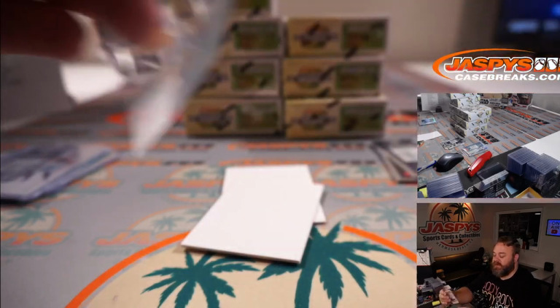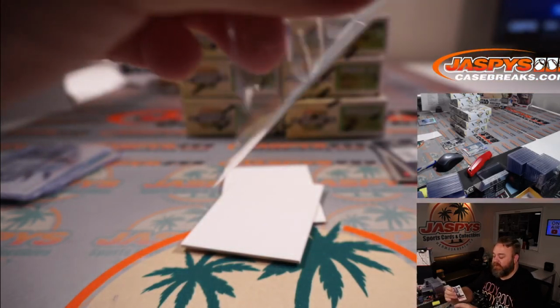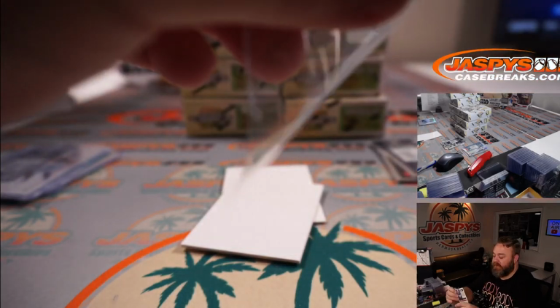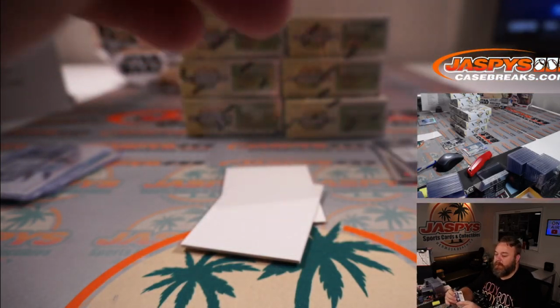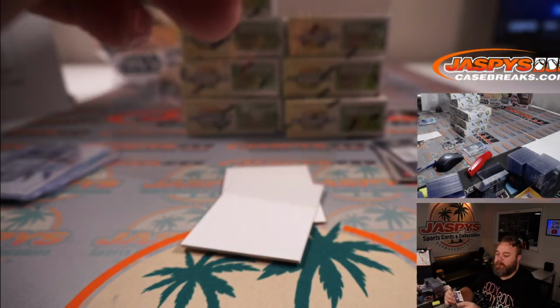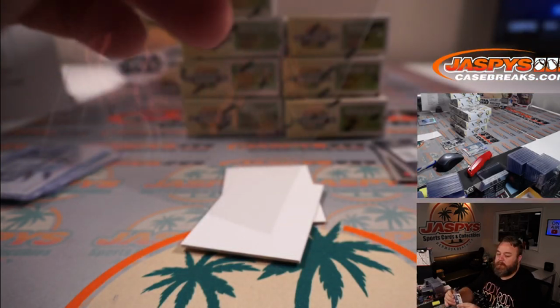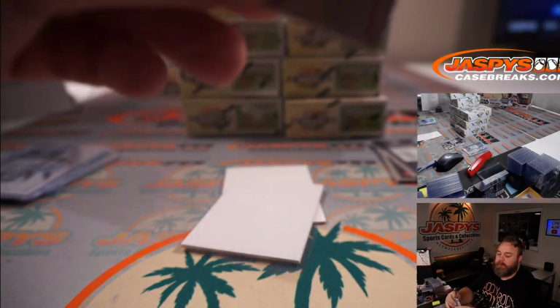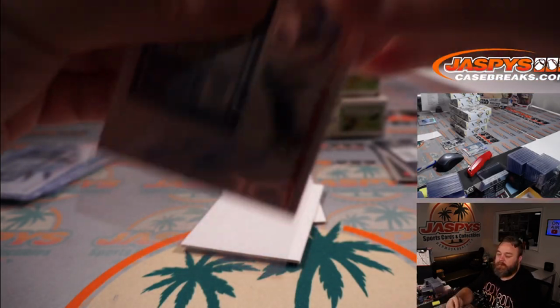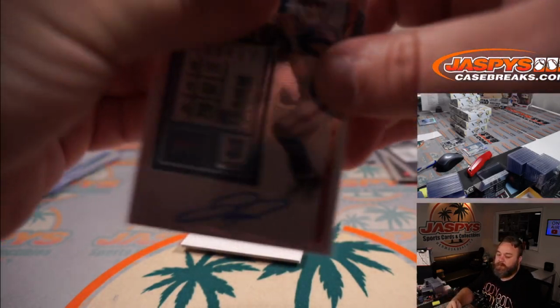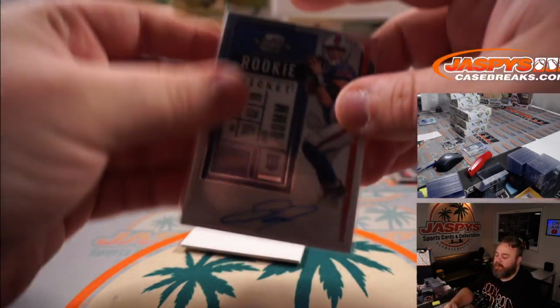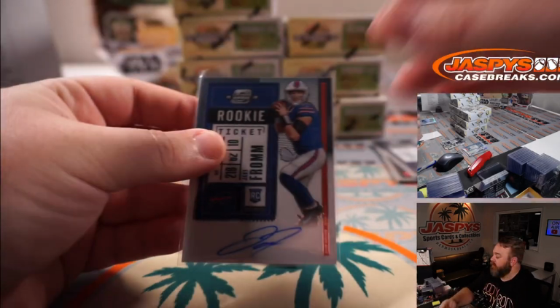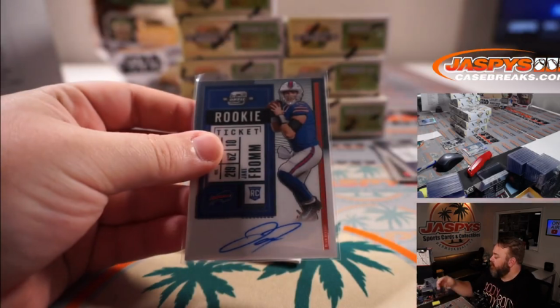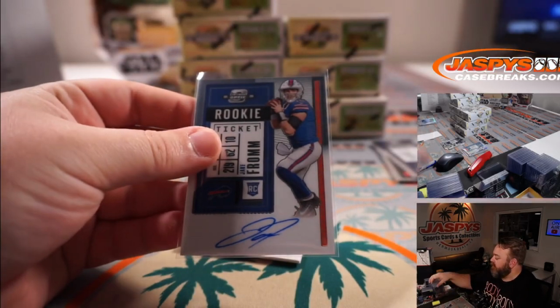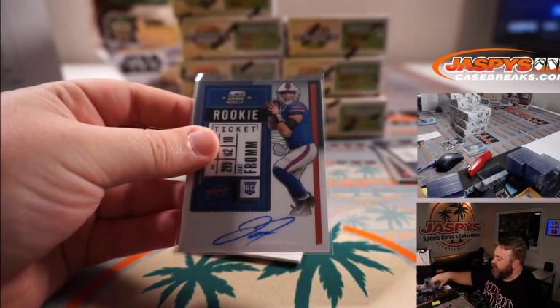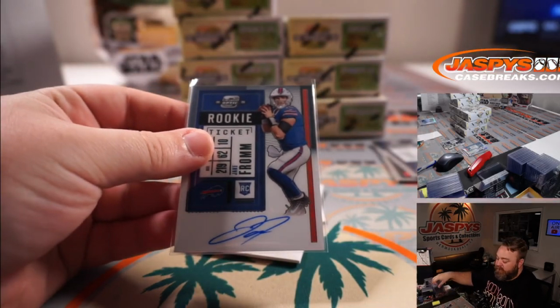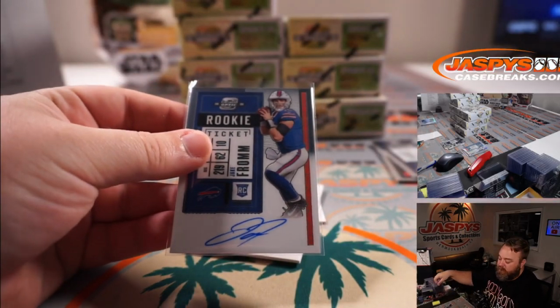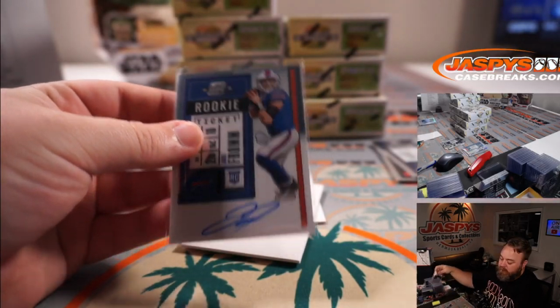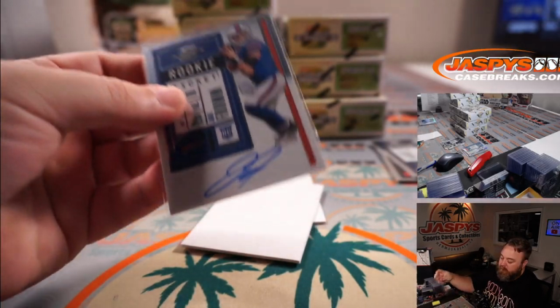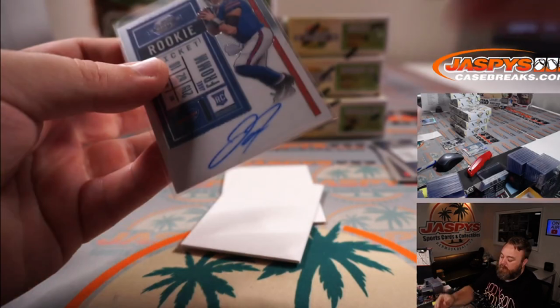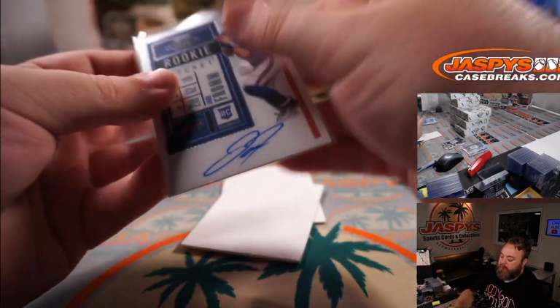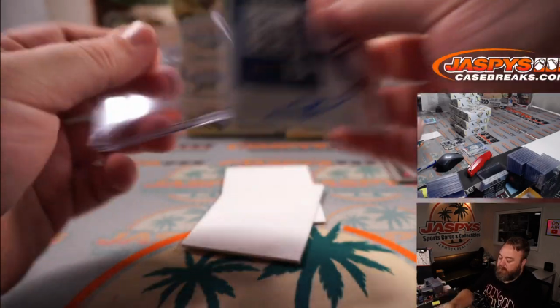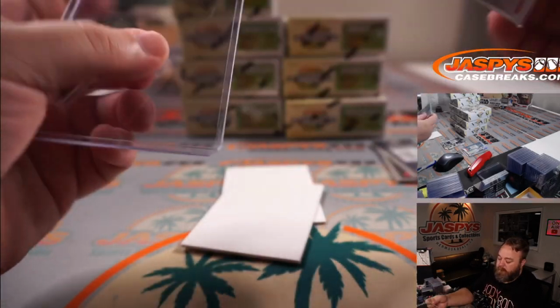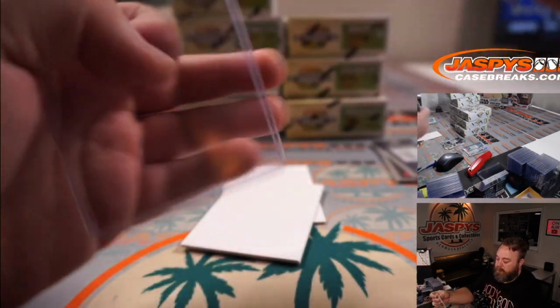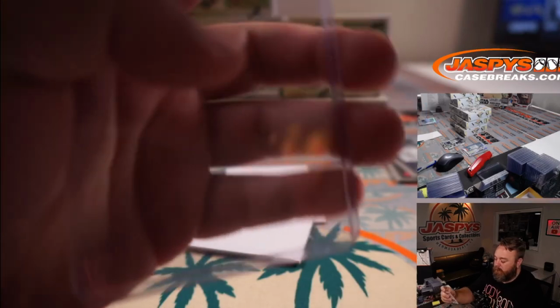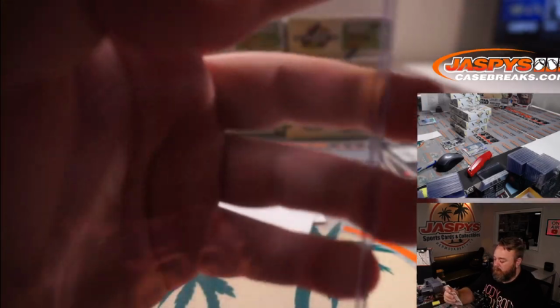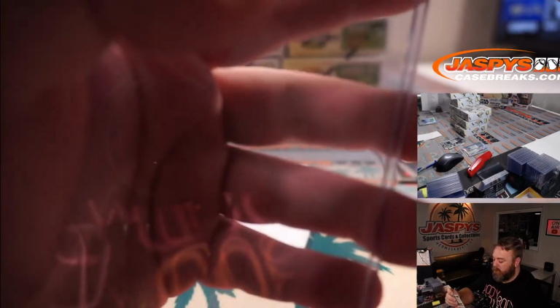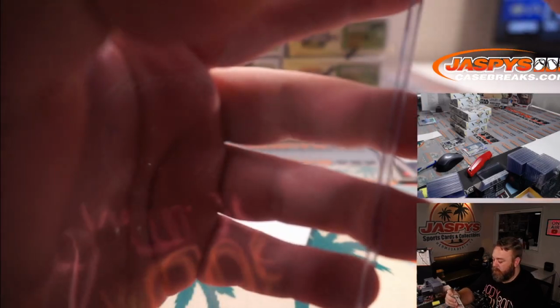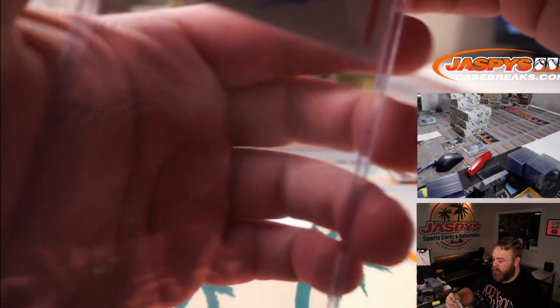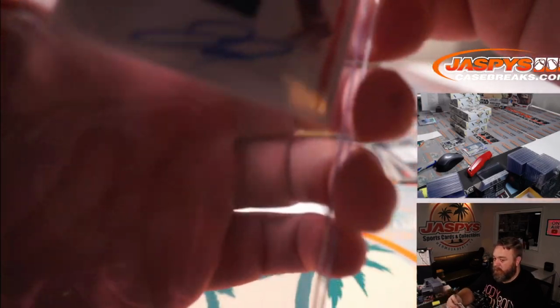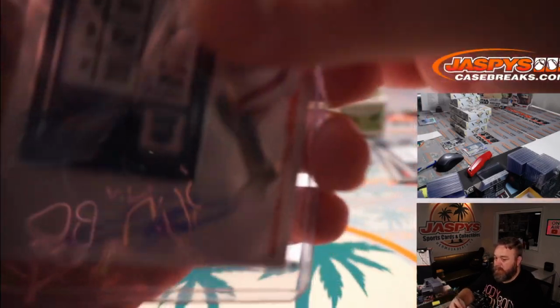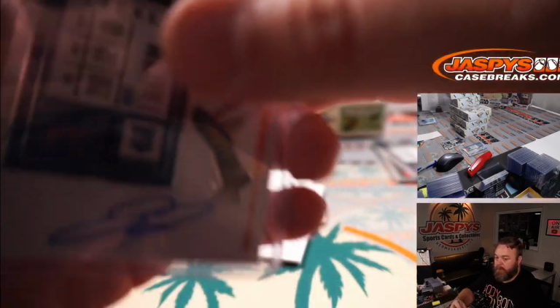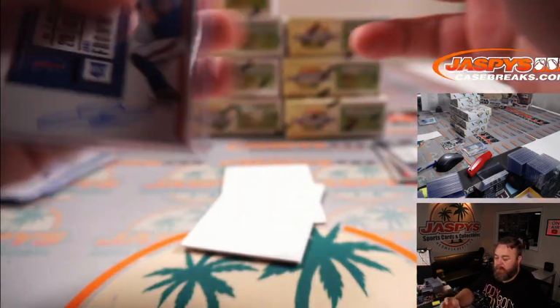And if one quarterback's good, two is better — Jake Fromm for the Bills and Roy DiPietro.